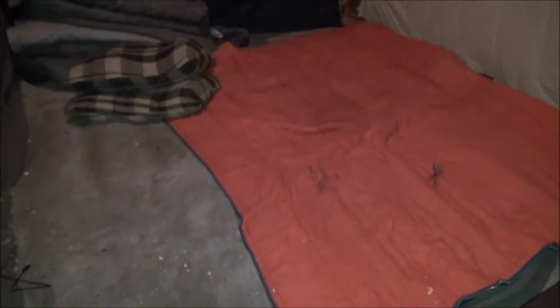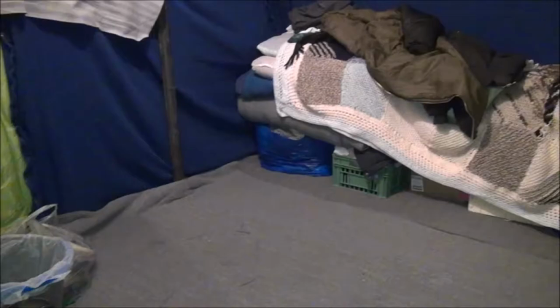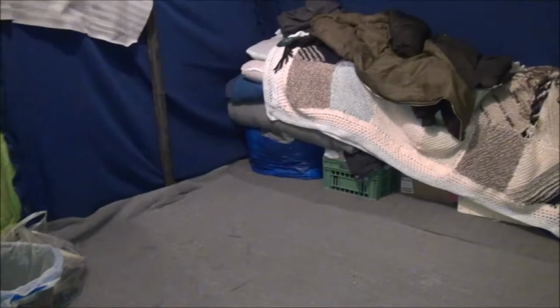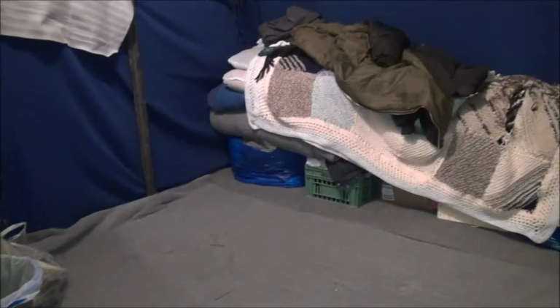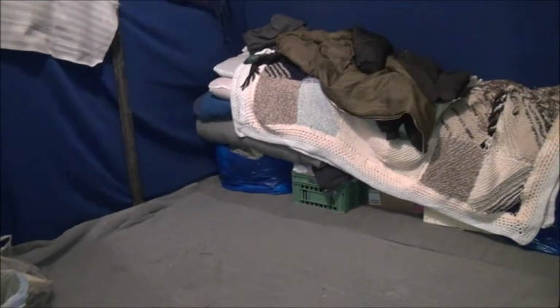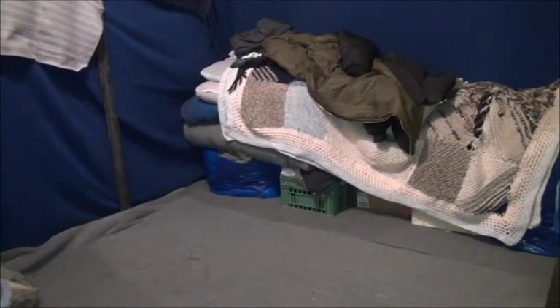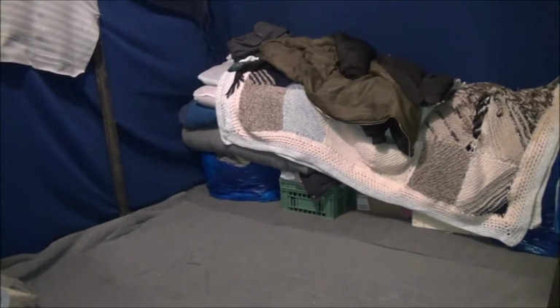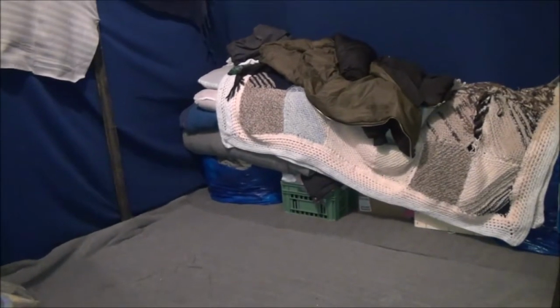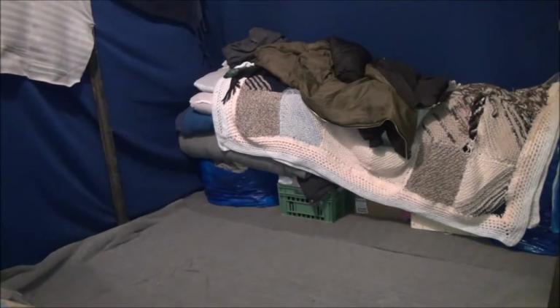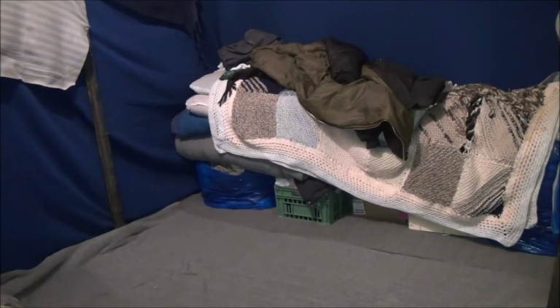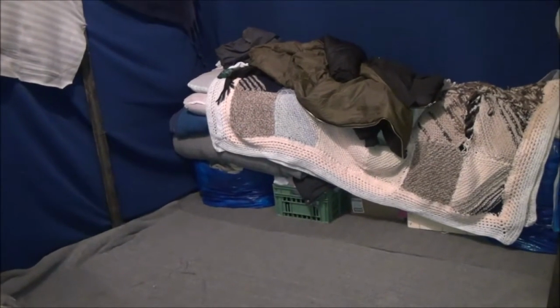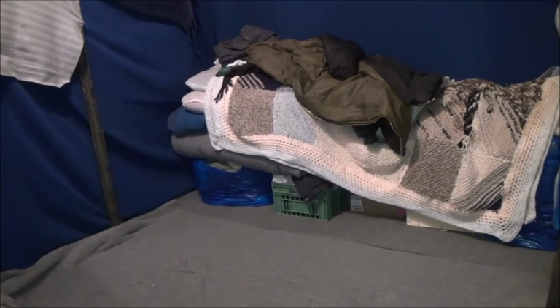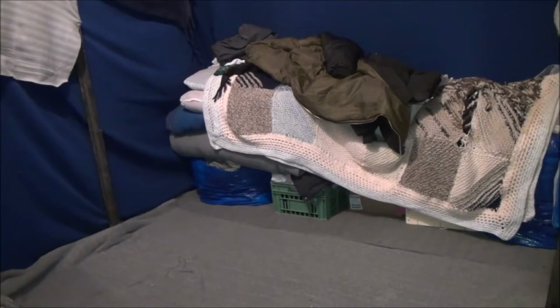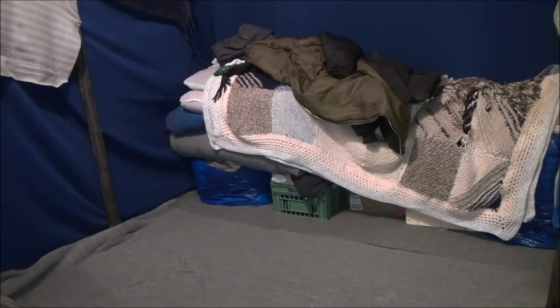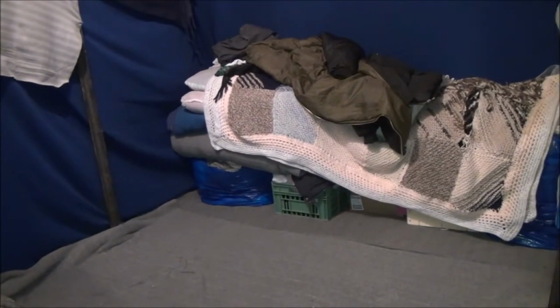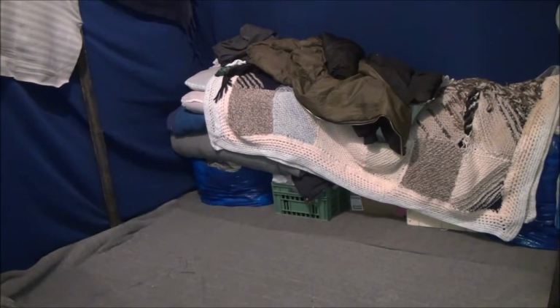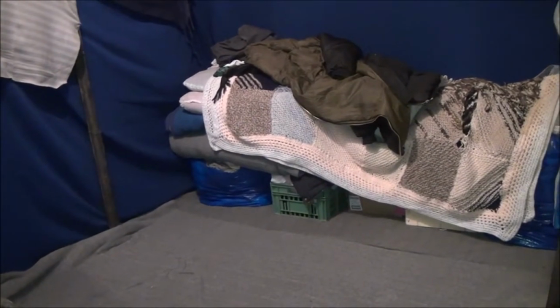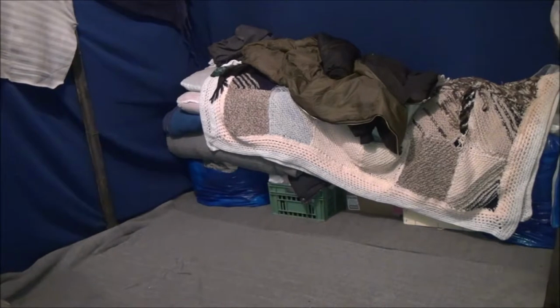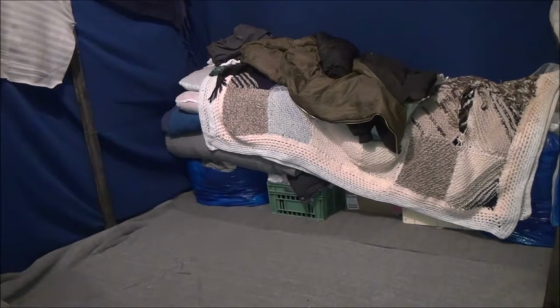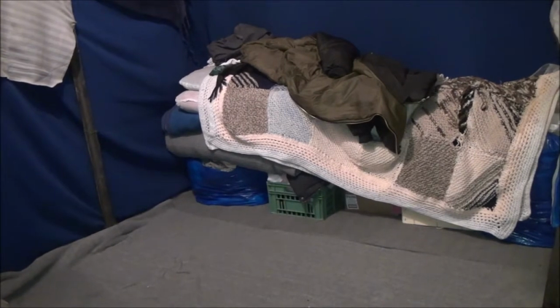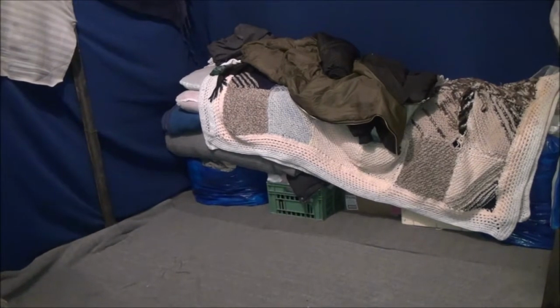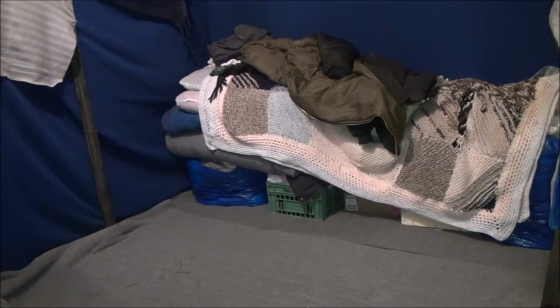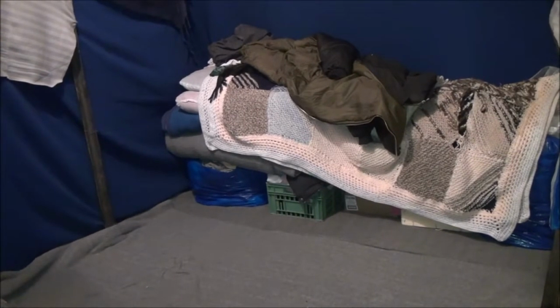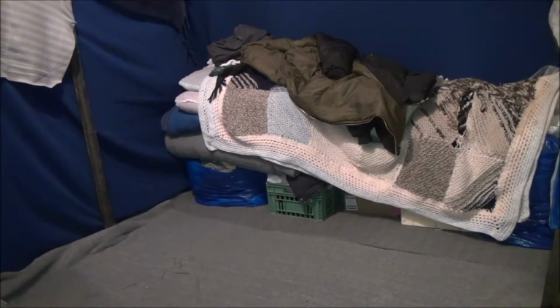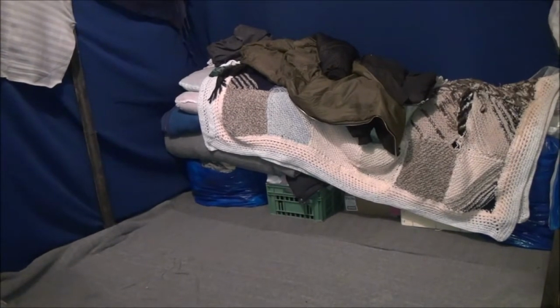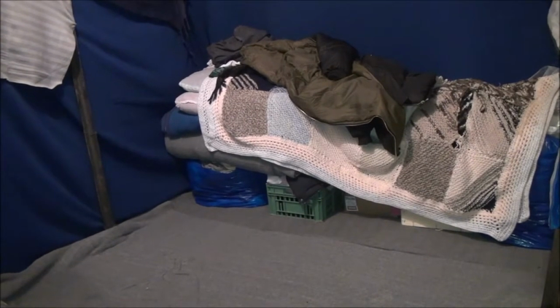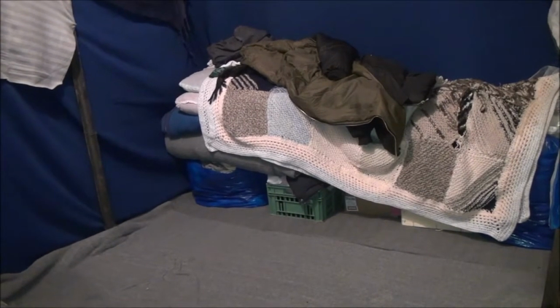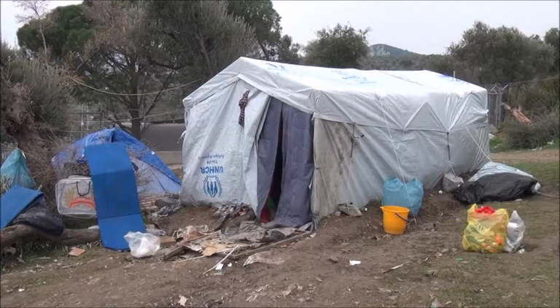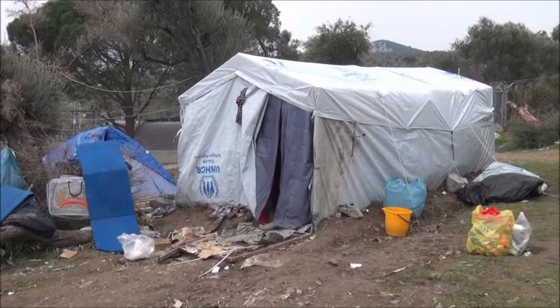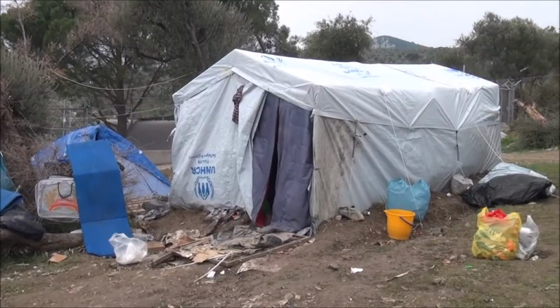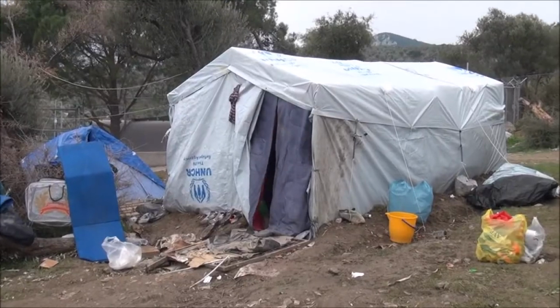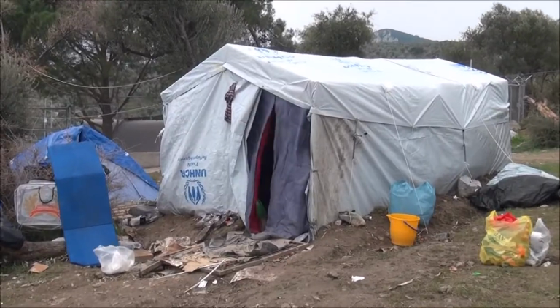And how many people are living here? 3 persons are living here.